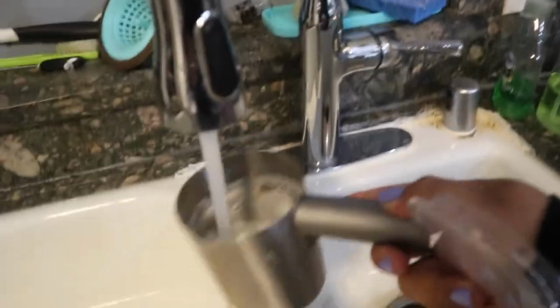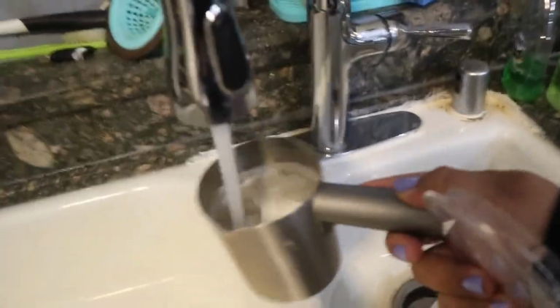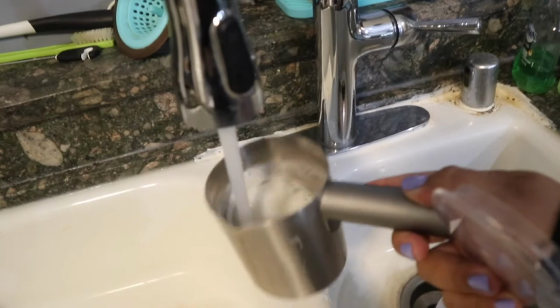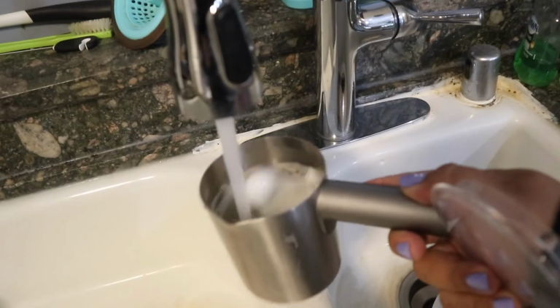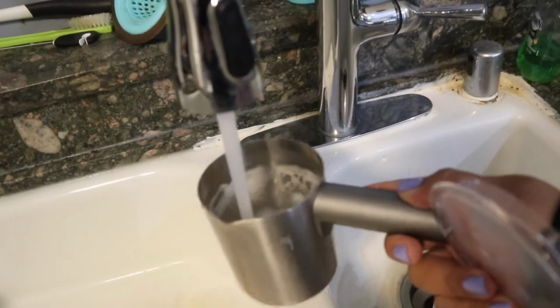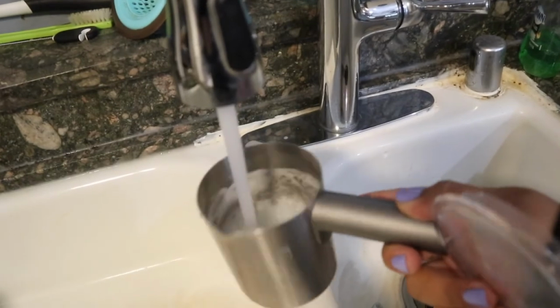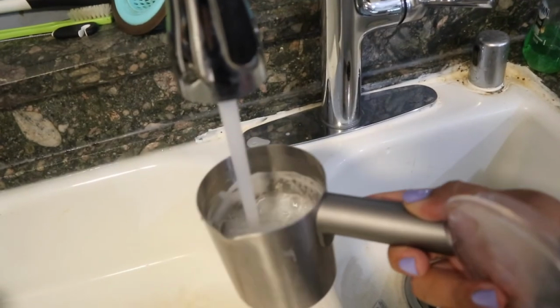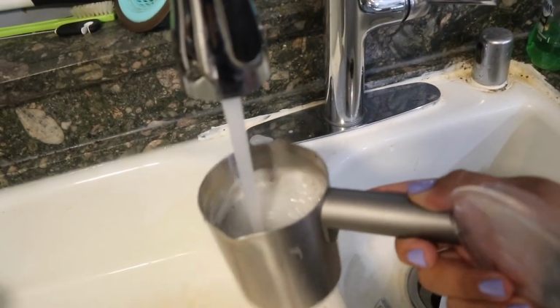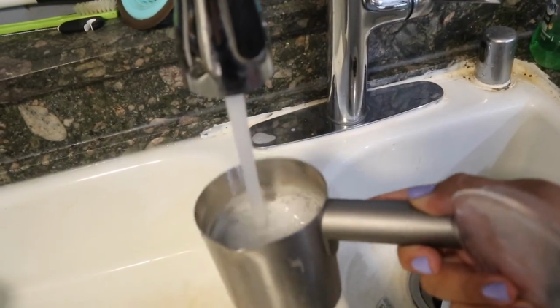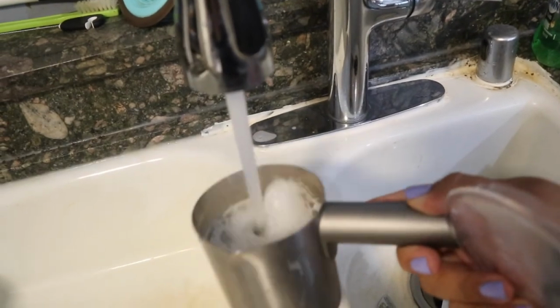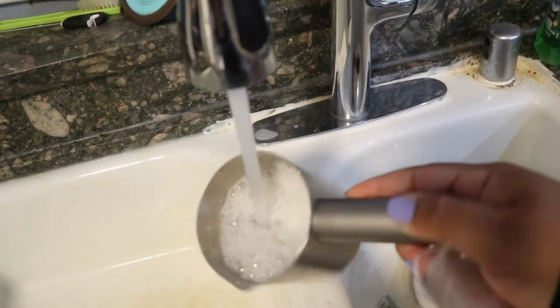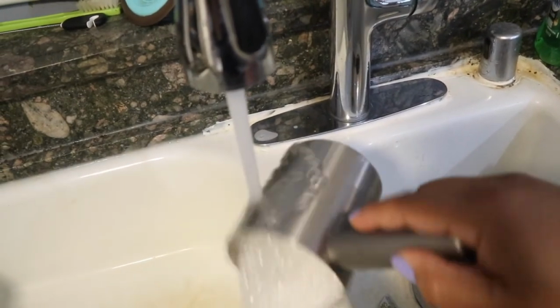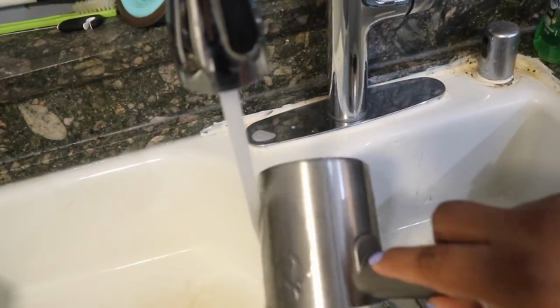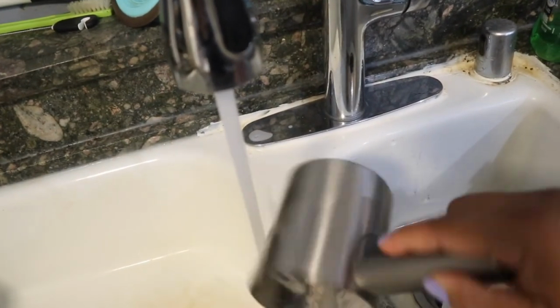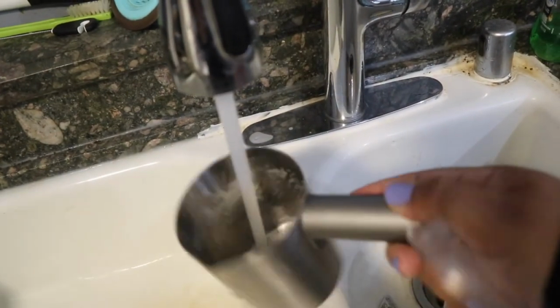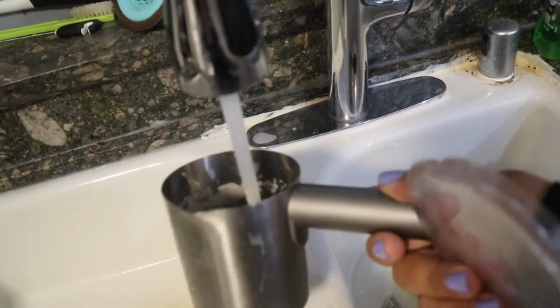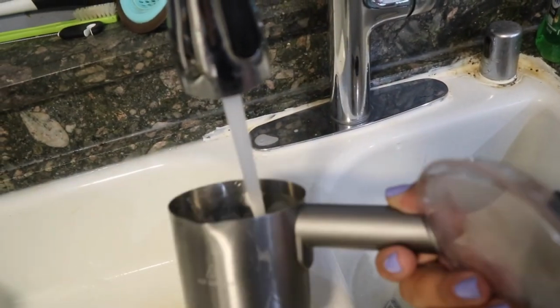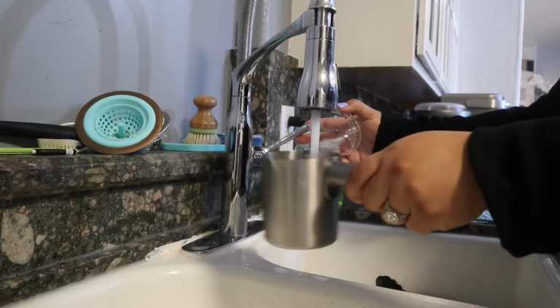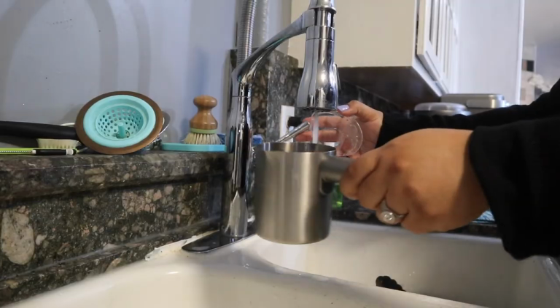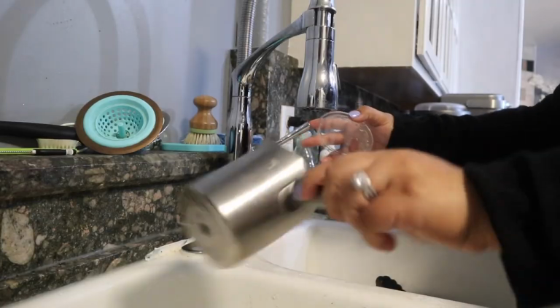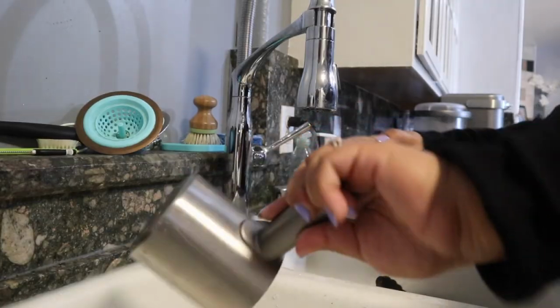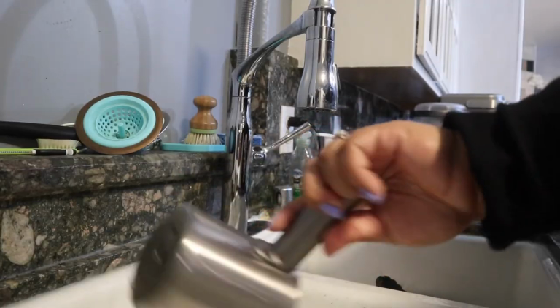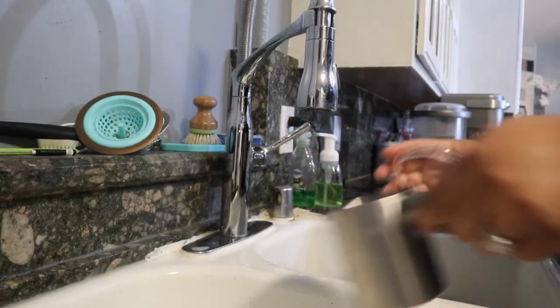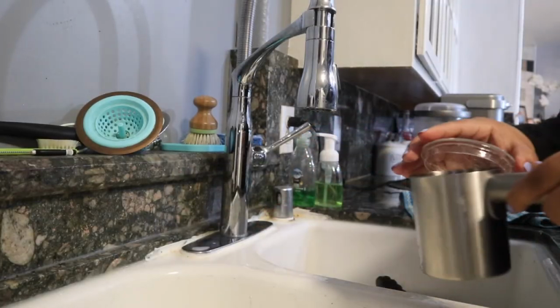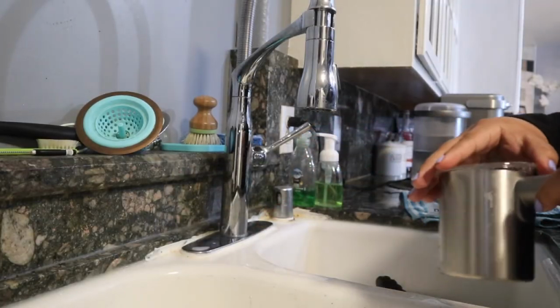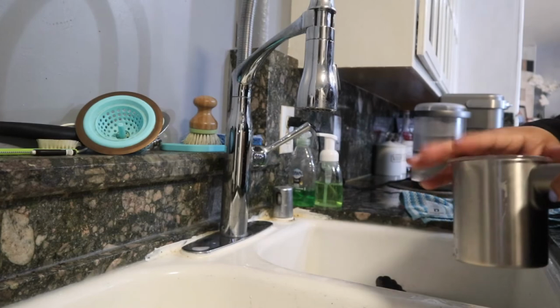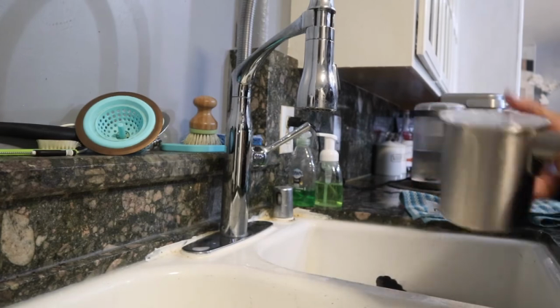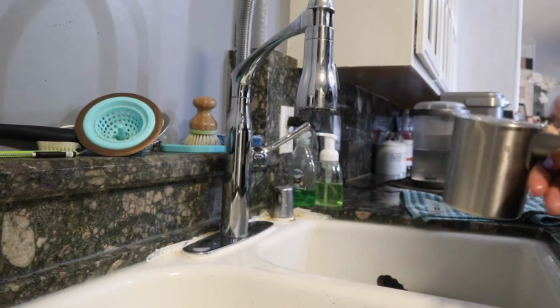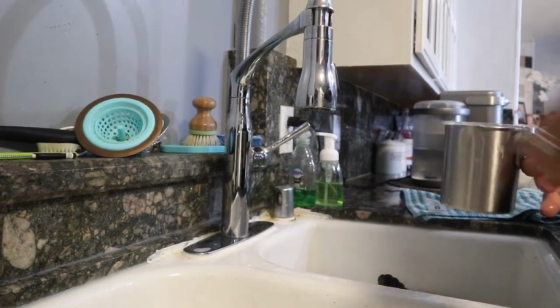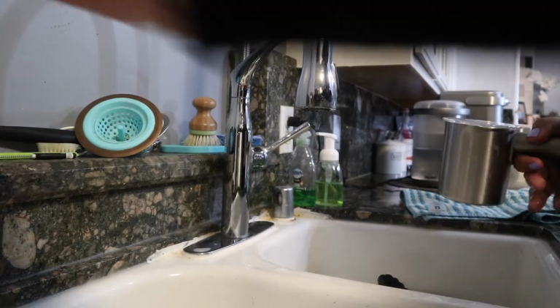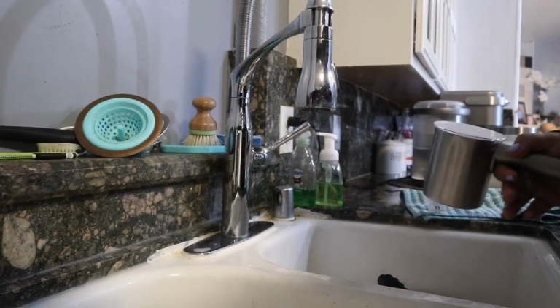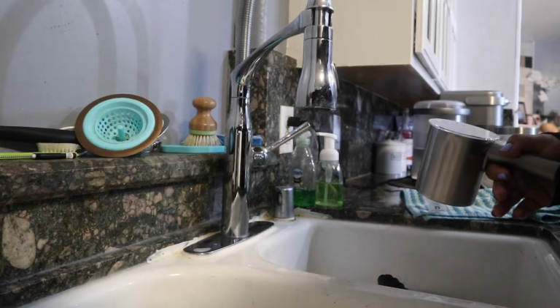I love this frother because it's so easy and quick to clean. I can just give it a quick rinse or throw it in the dishwasher.